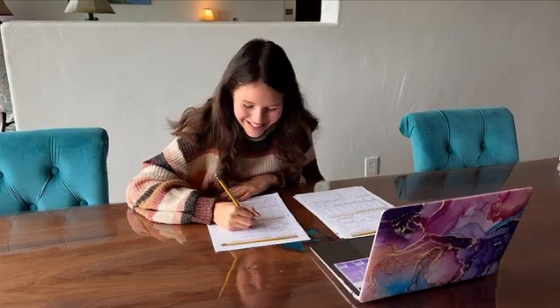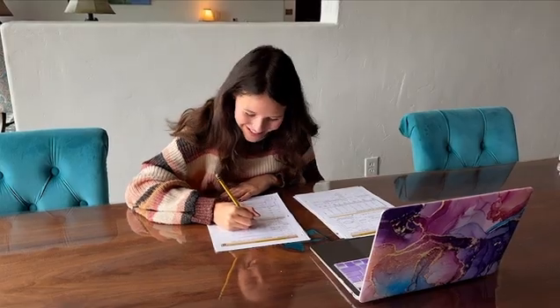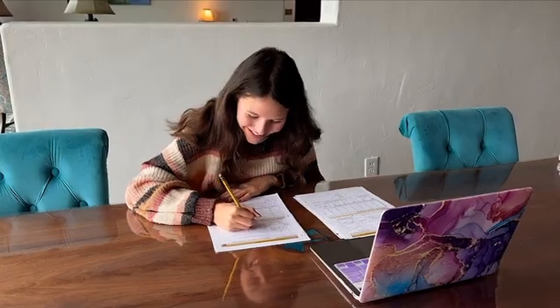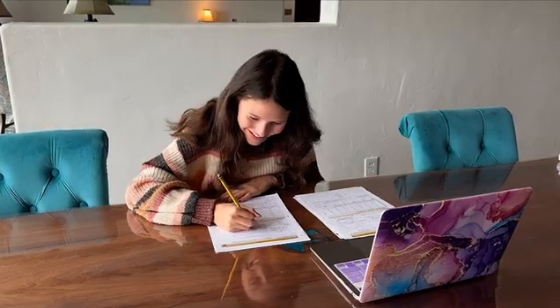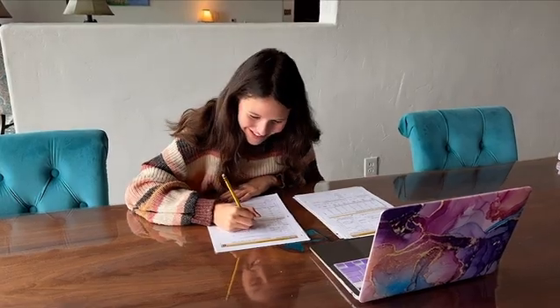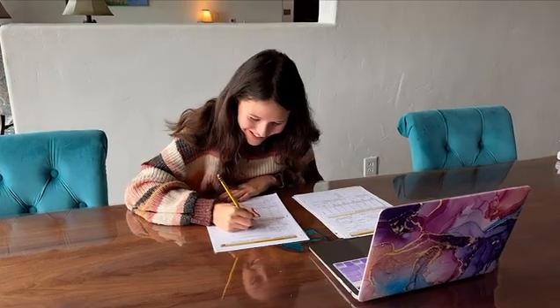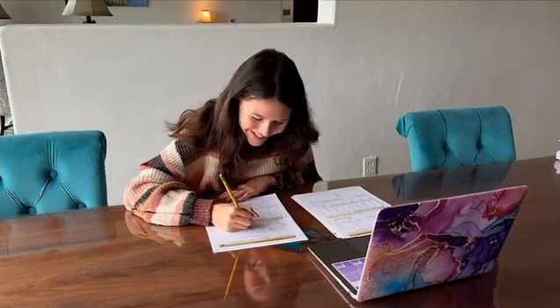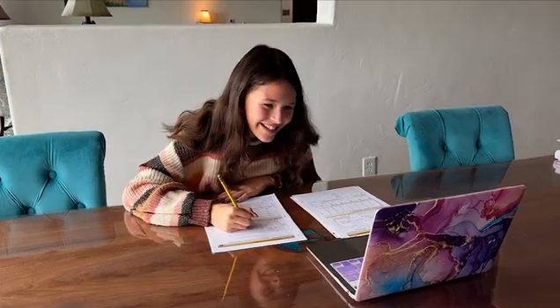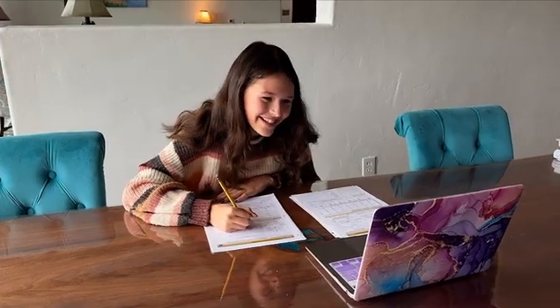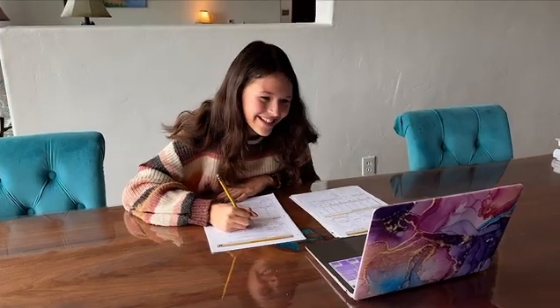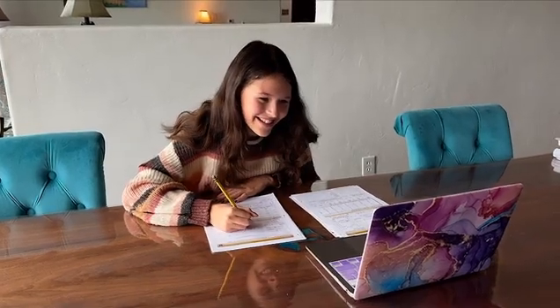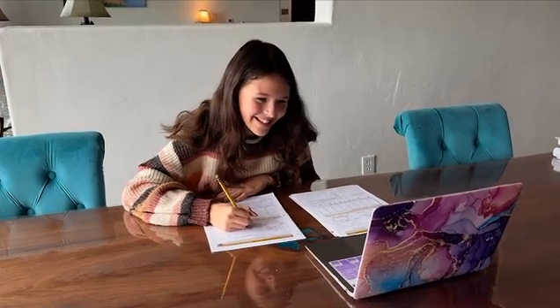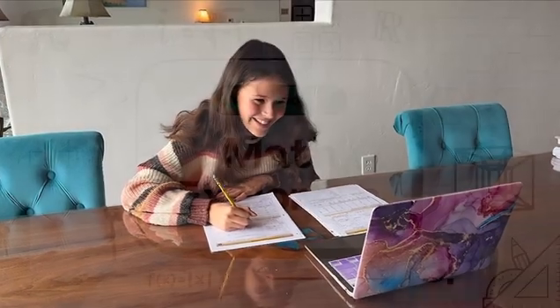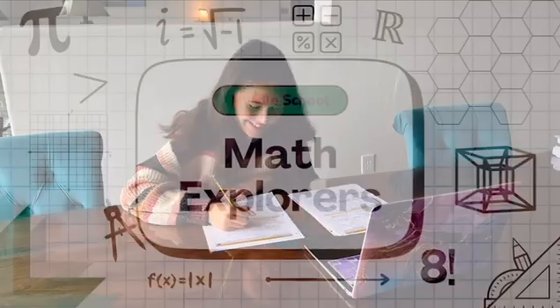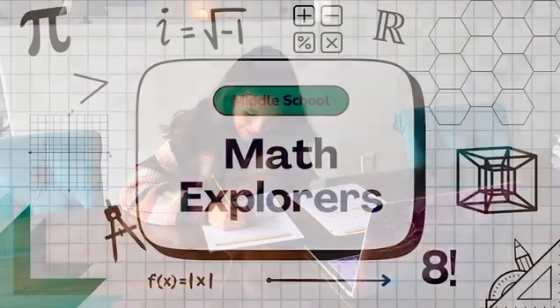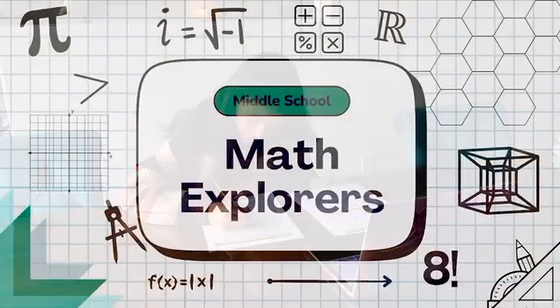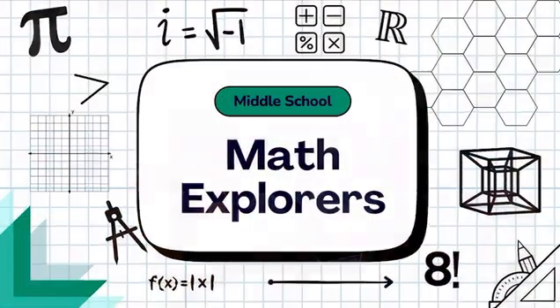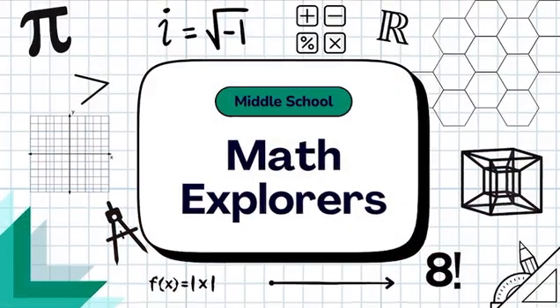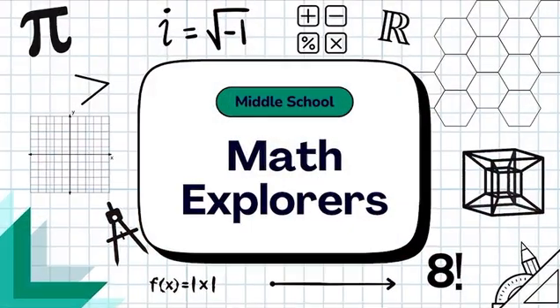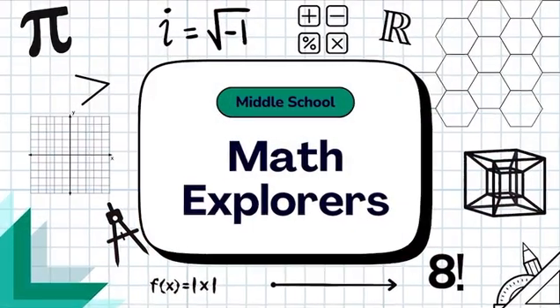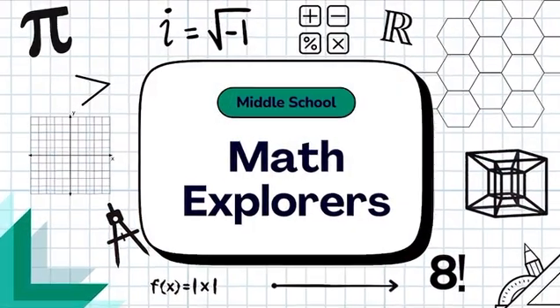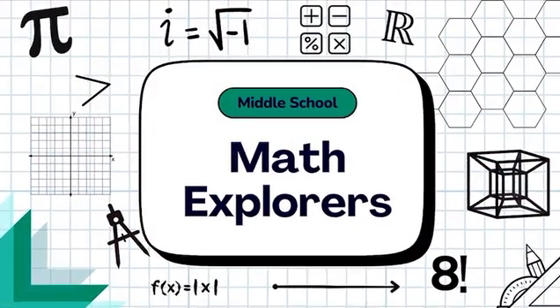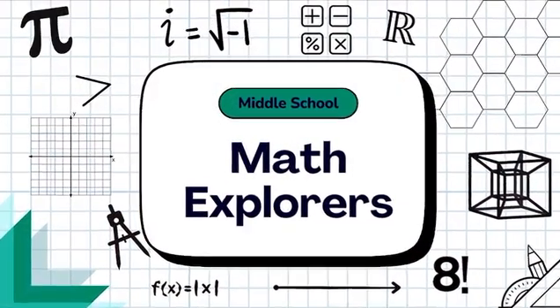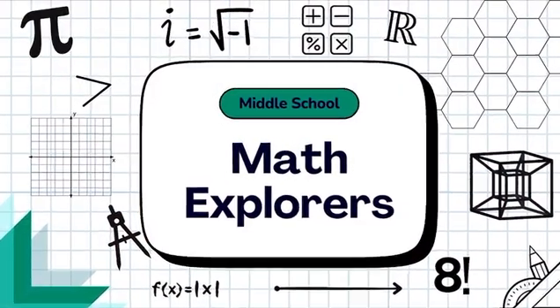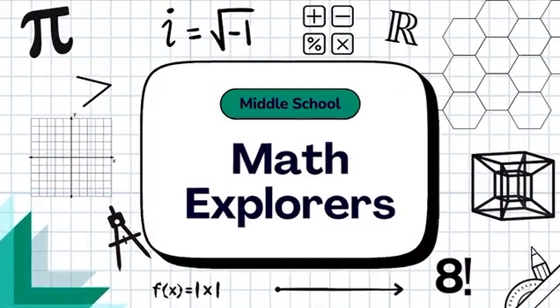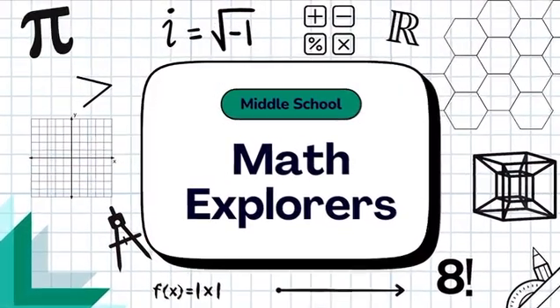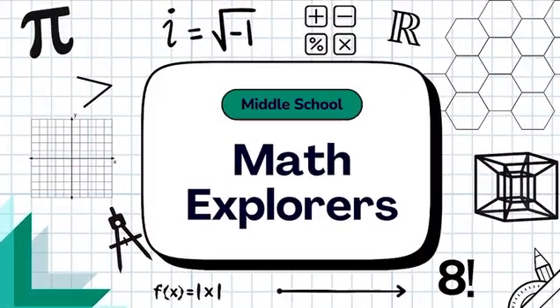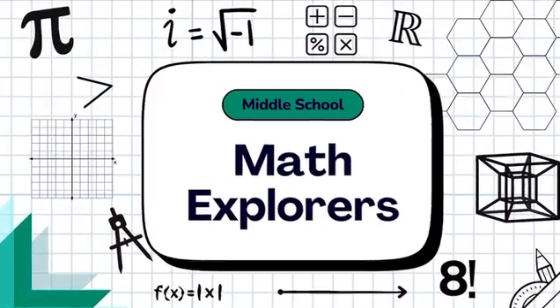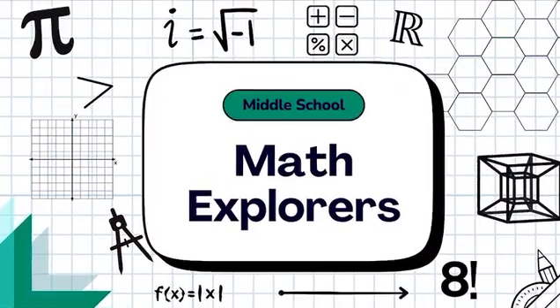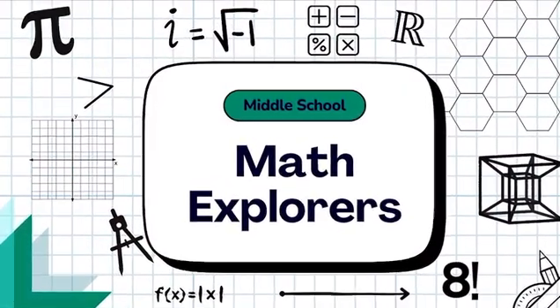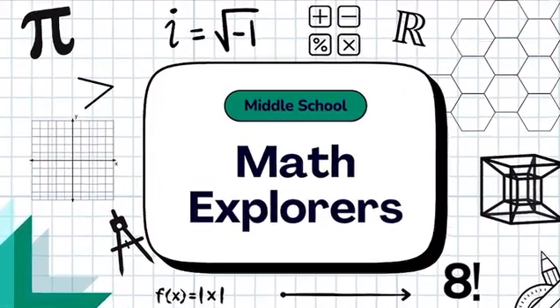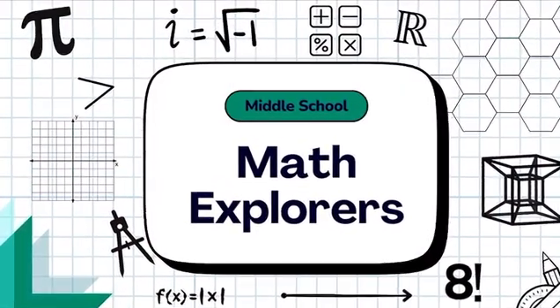A low monthly subscription fee makes it affordable, and you can cancel anytime. Visit mathexplorers.net.